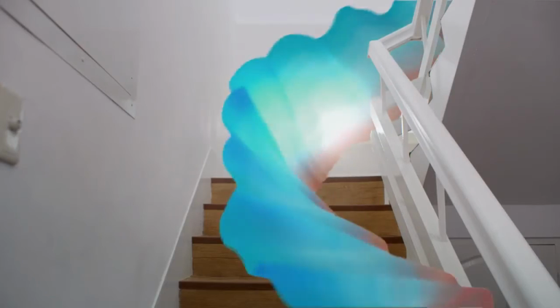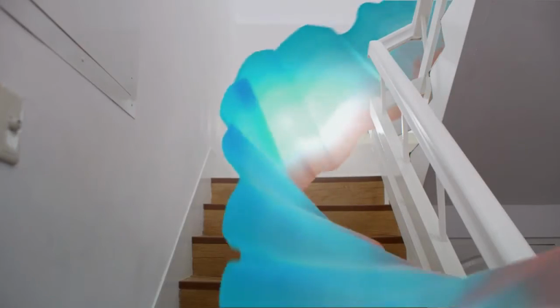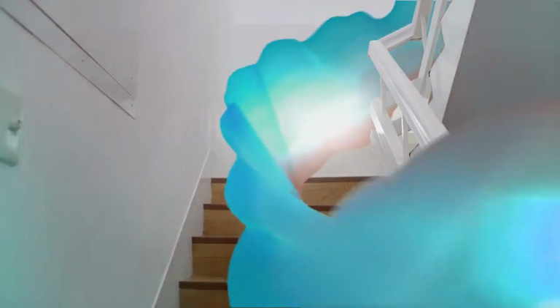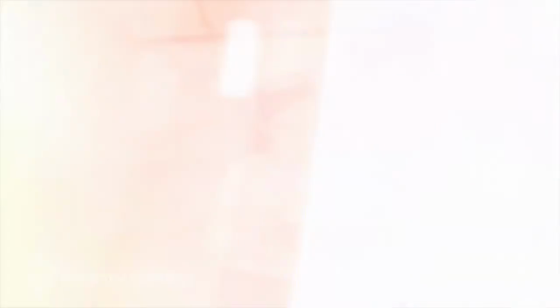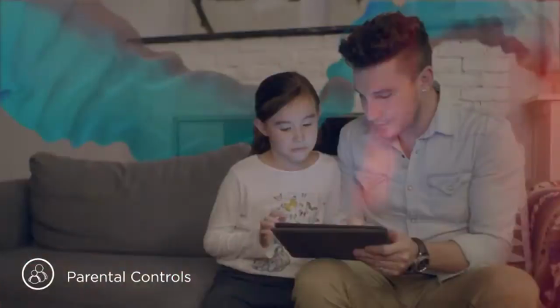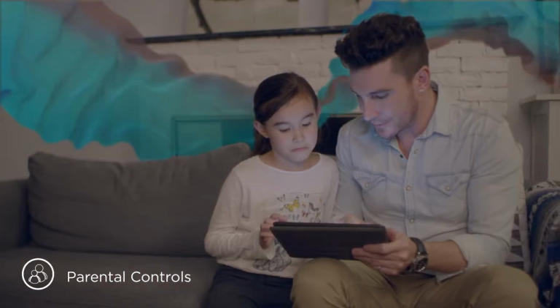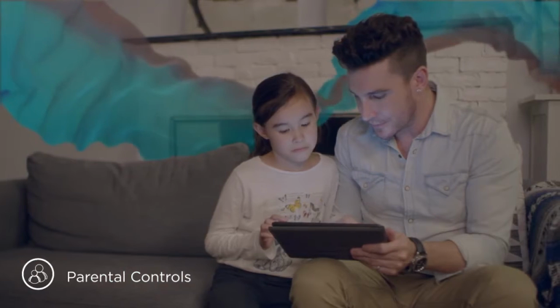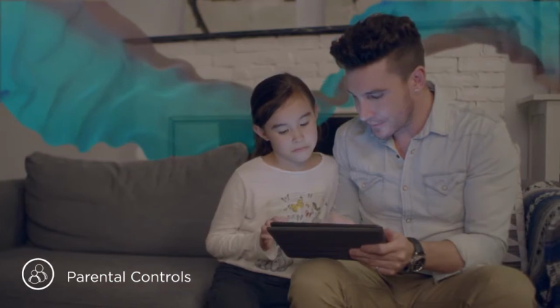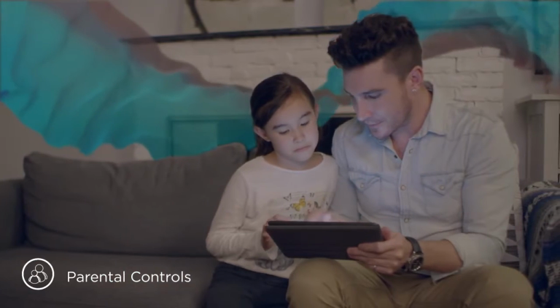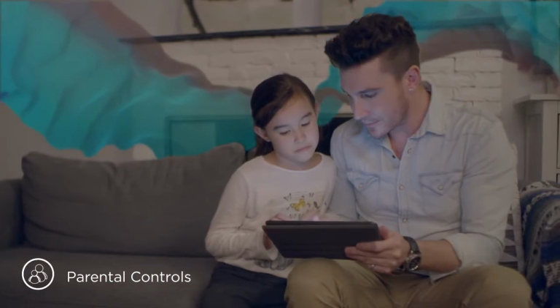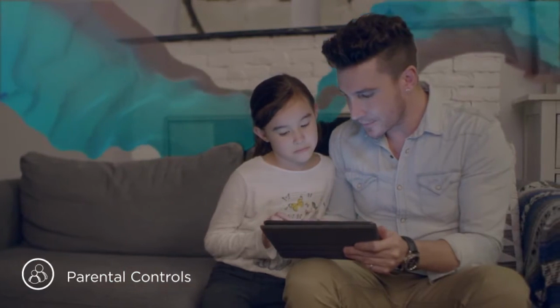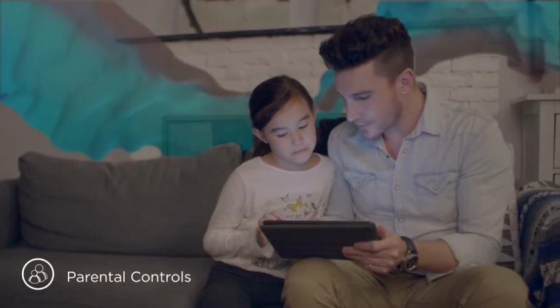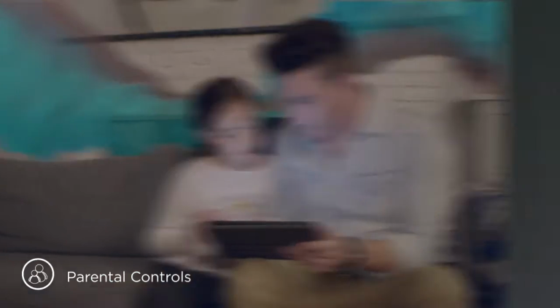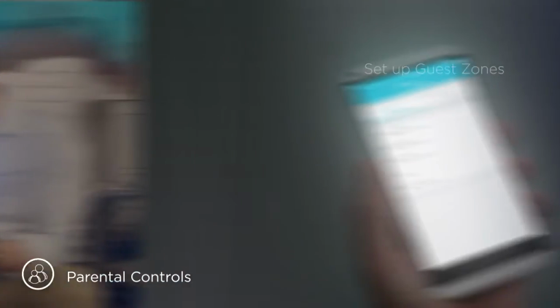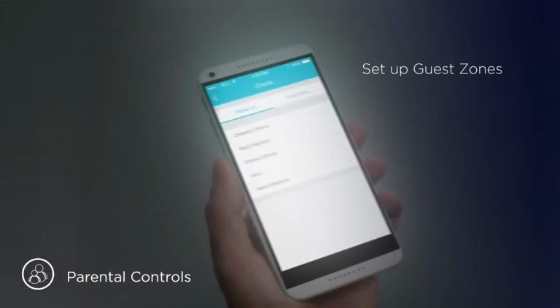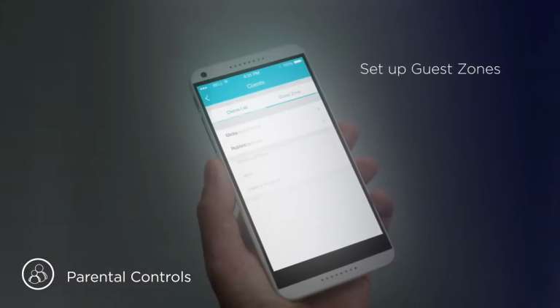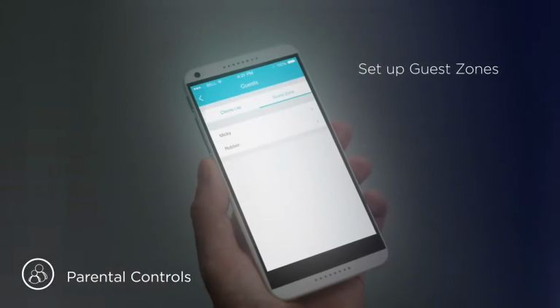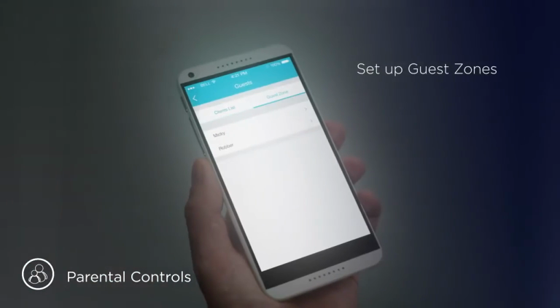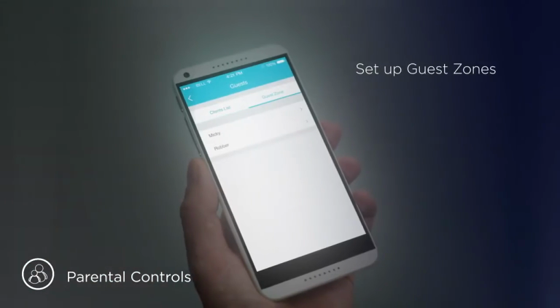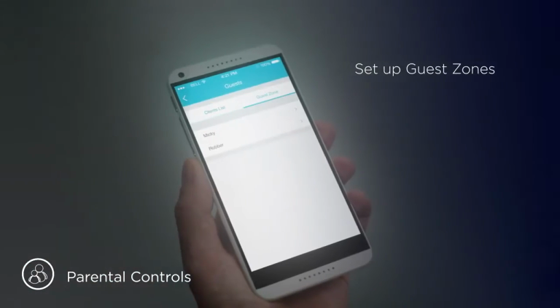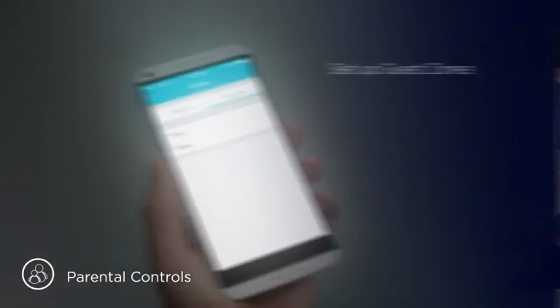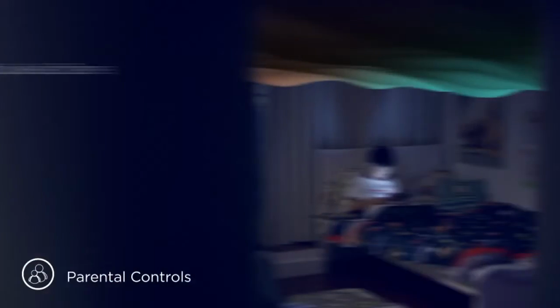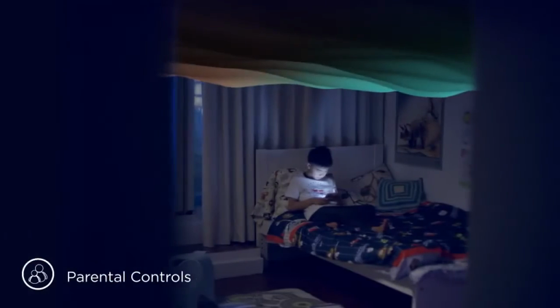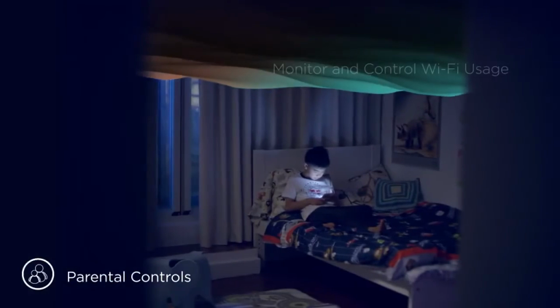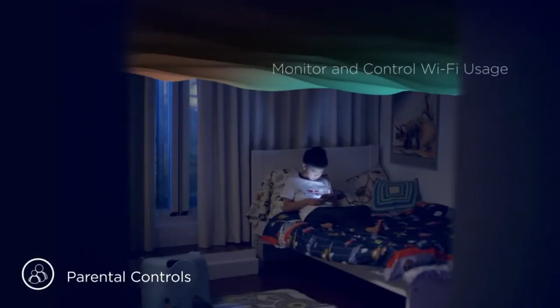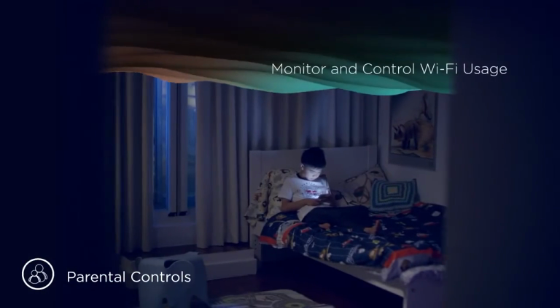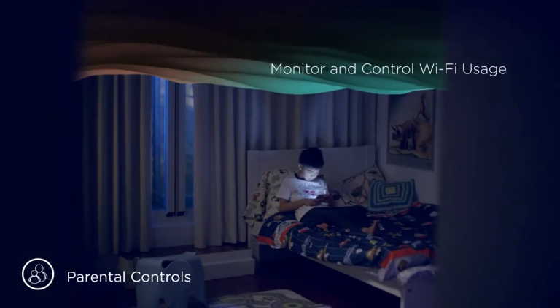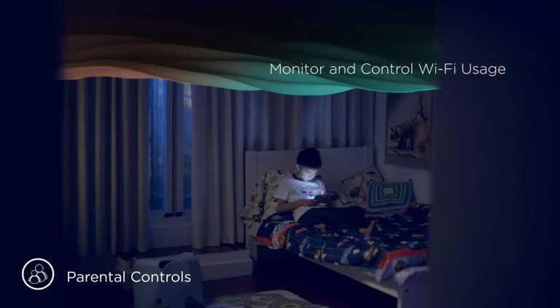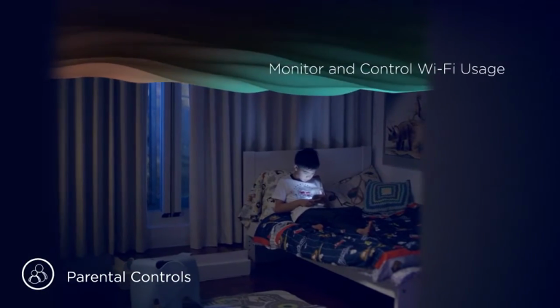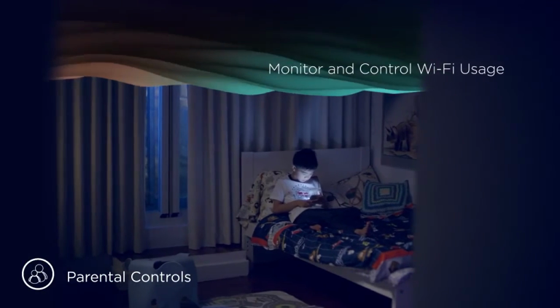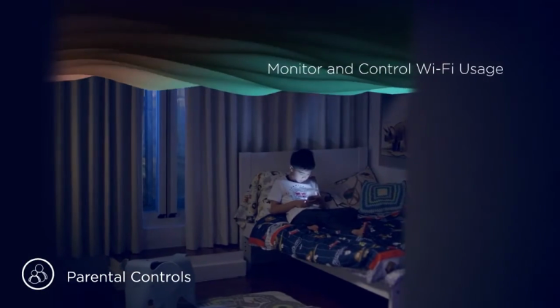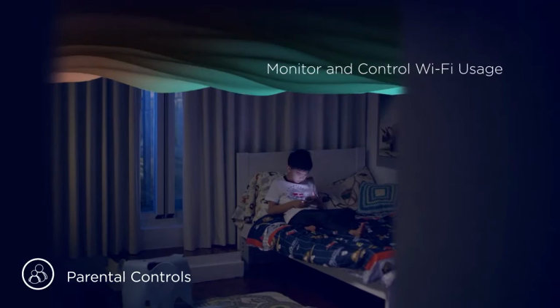You can set parental controls, set up guest zones, and even monitor and control Wi-Fi usage.